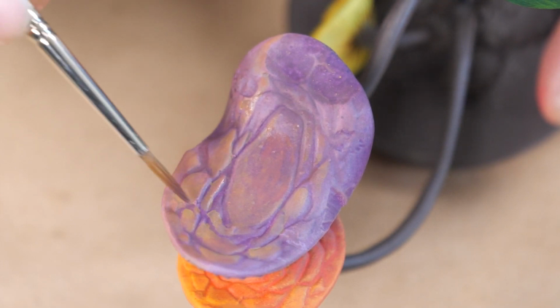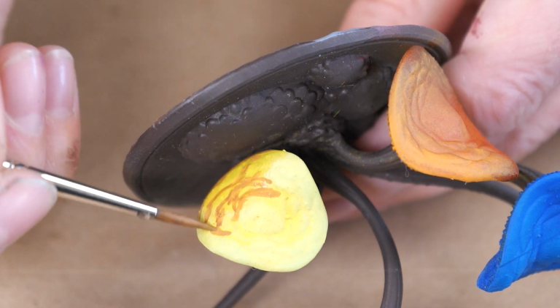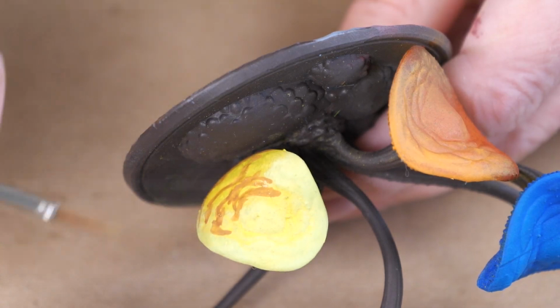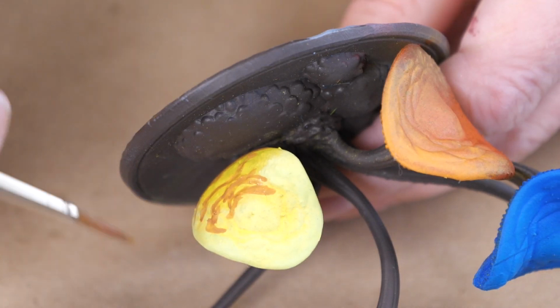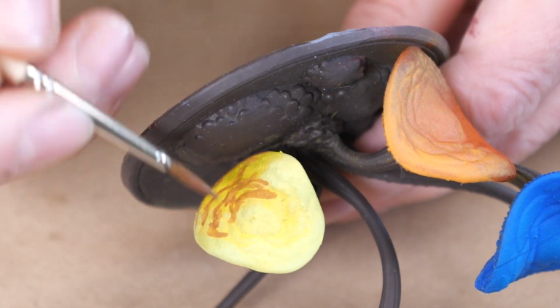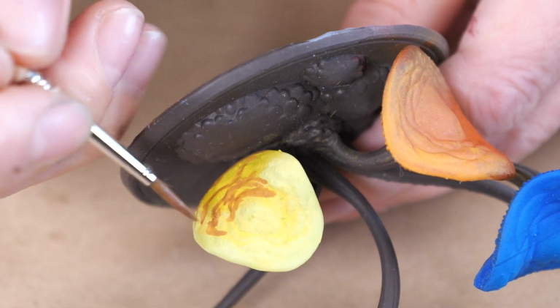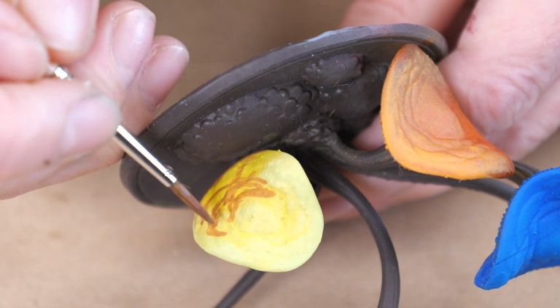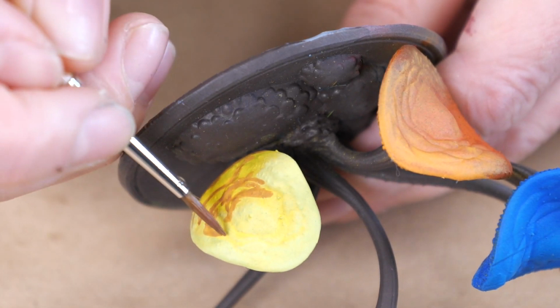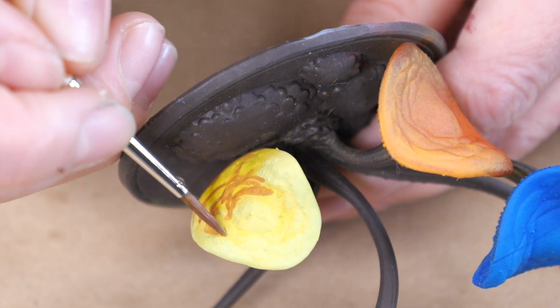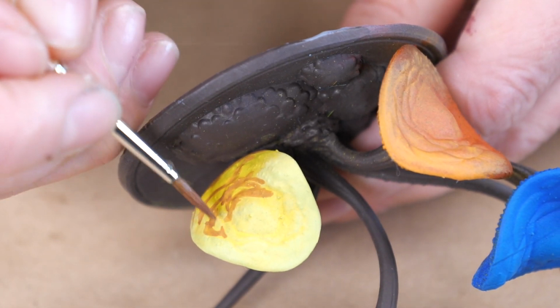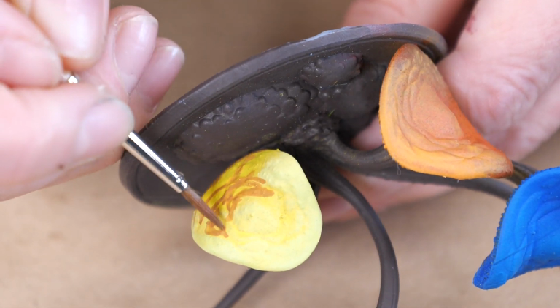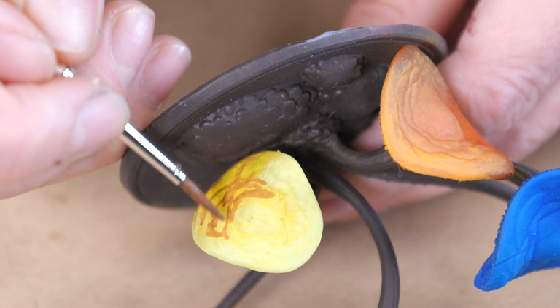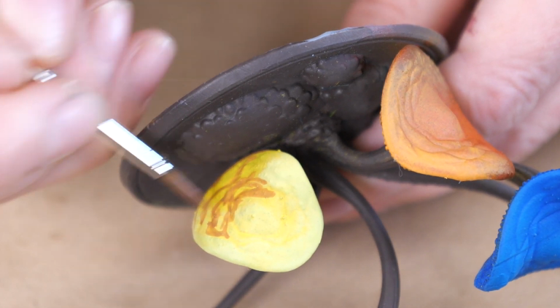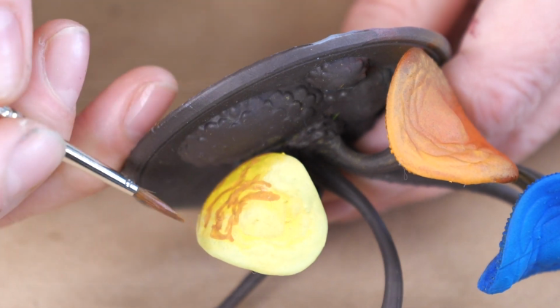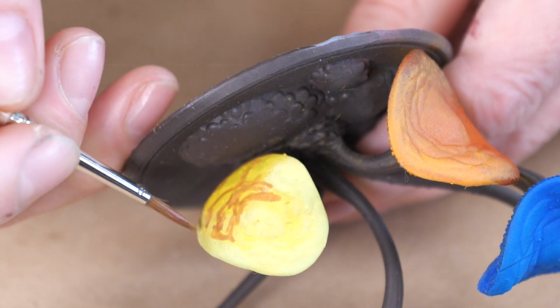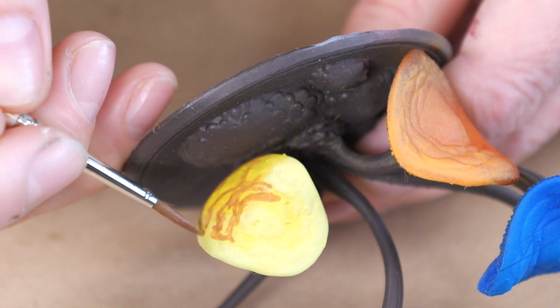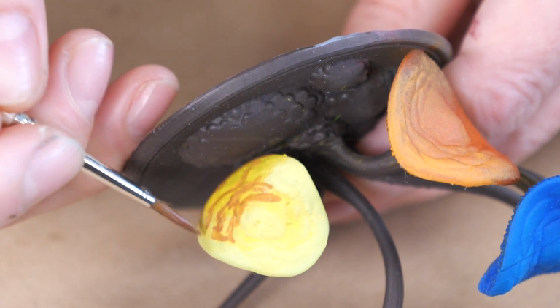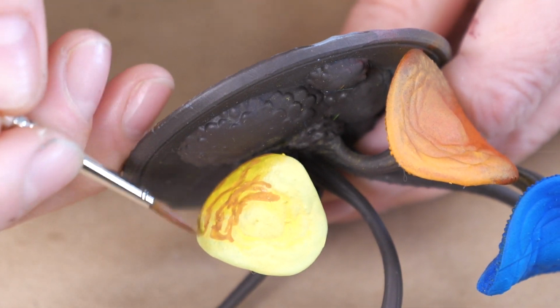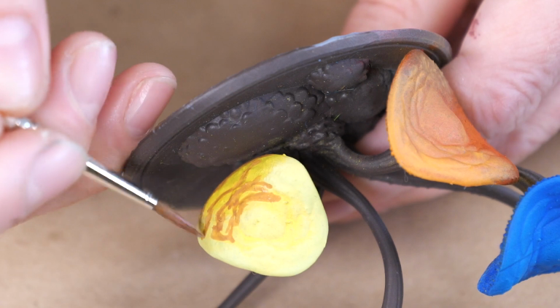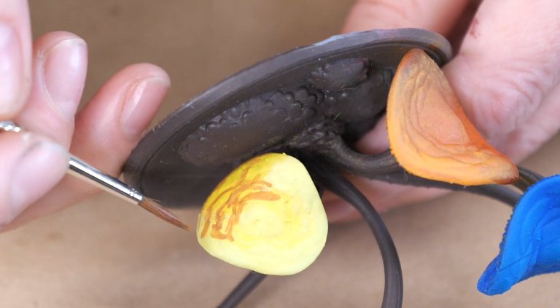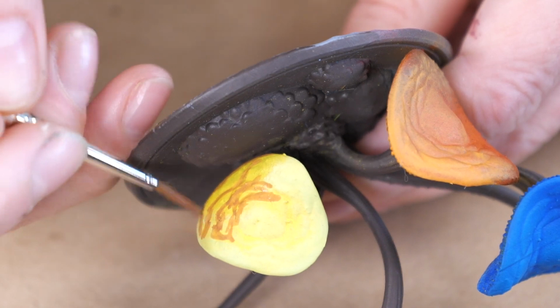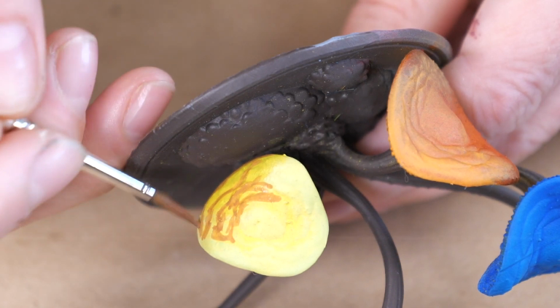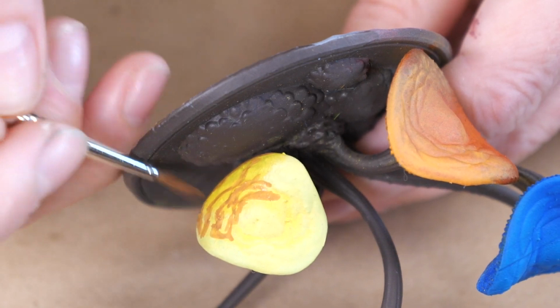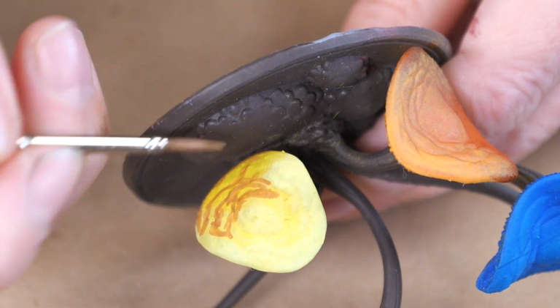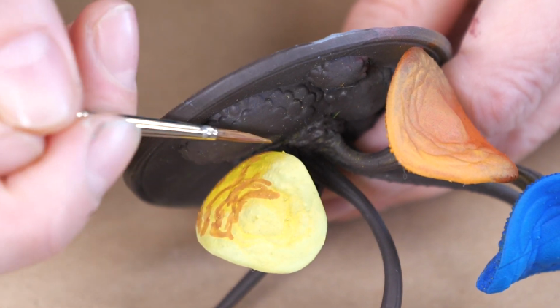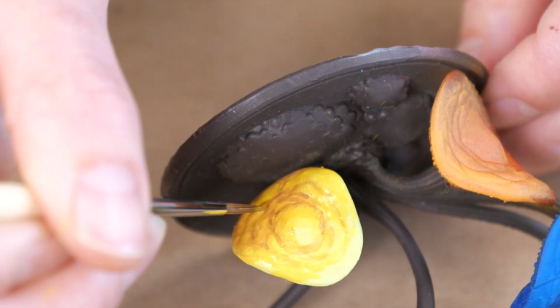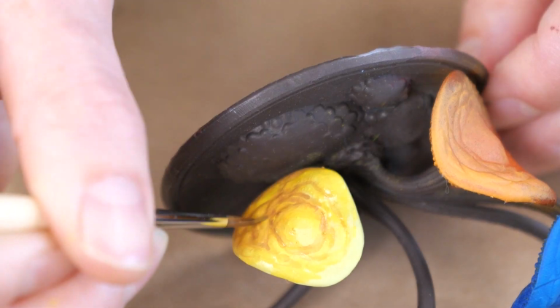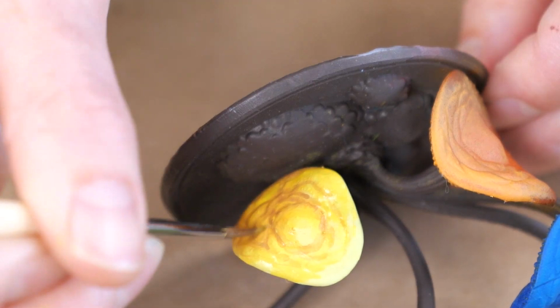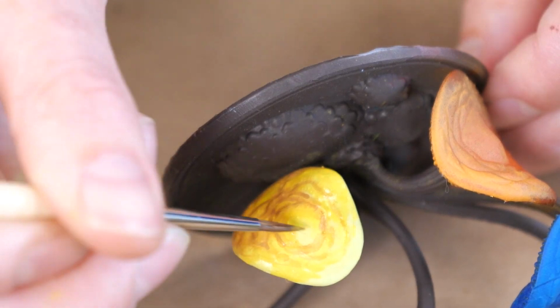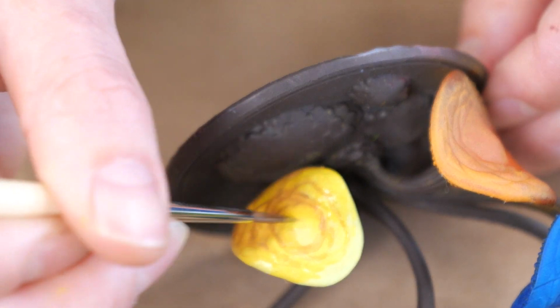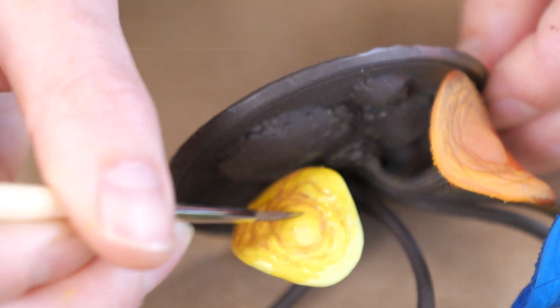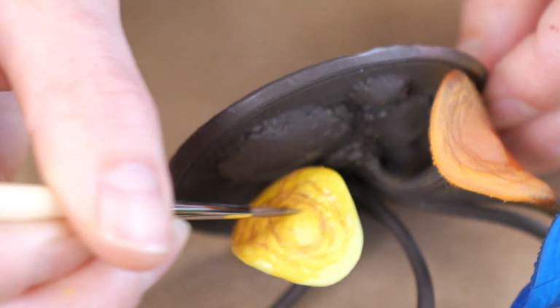I like mixing purple with yellow to shade my yellows, because this avoids turning them green, like when you mix them with black.